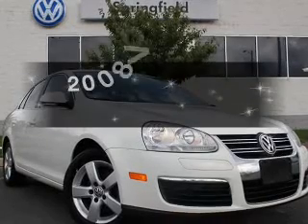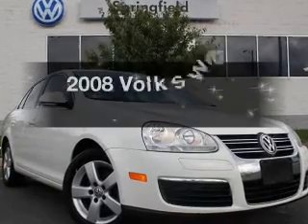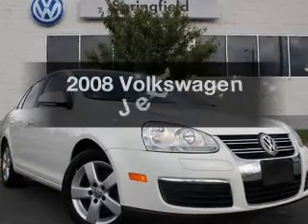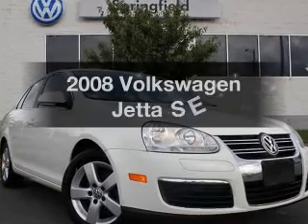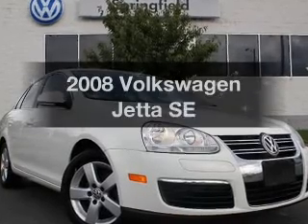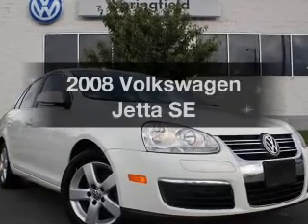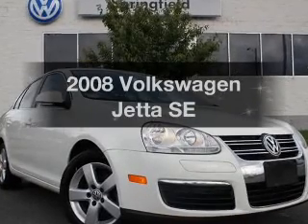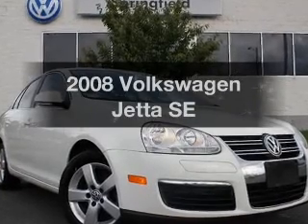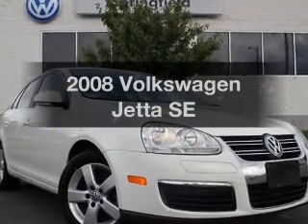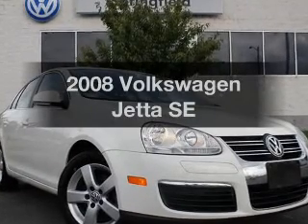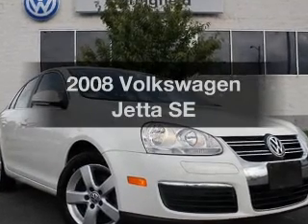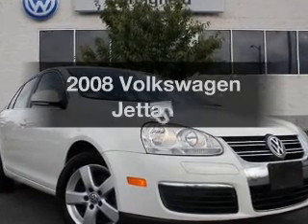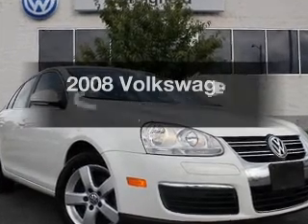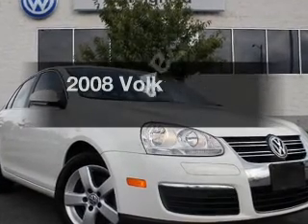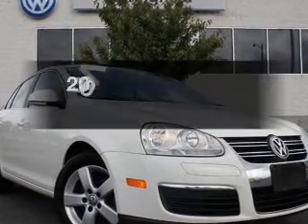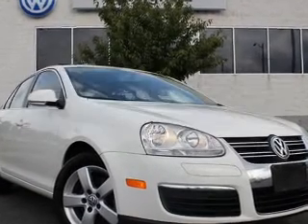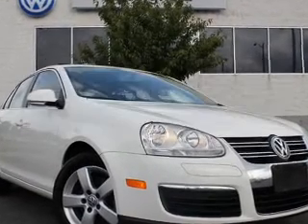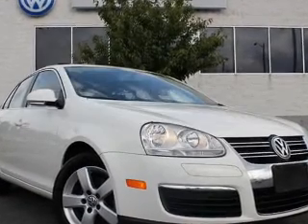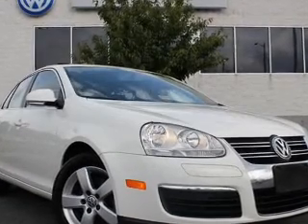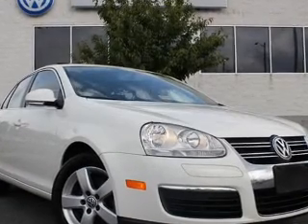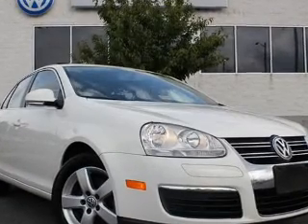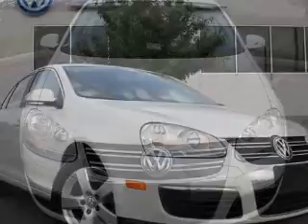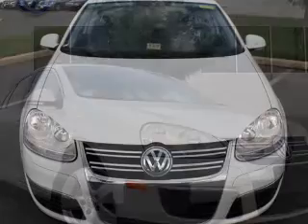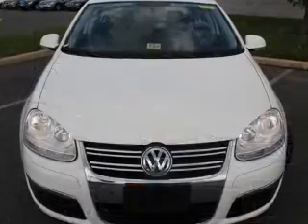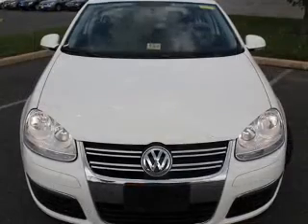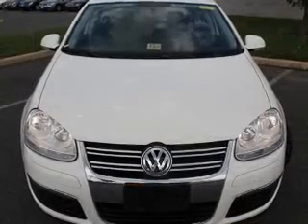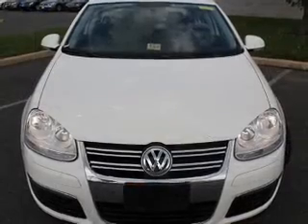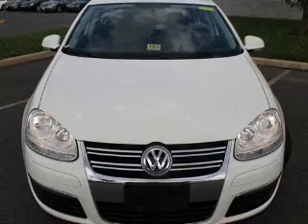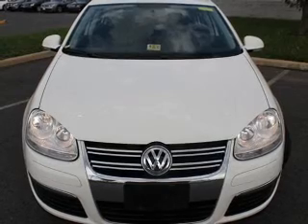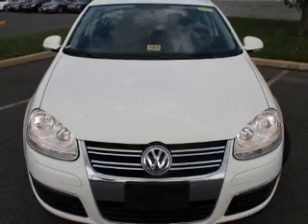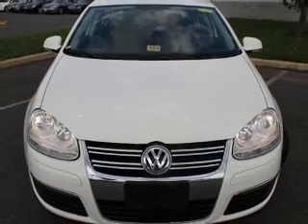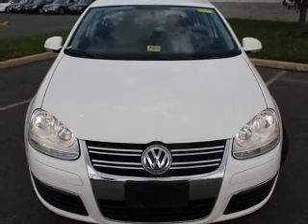Introducing the 2008 Volkswagen Jetta — everything you need under one roof with this great vehicle.